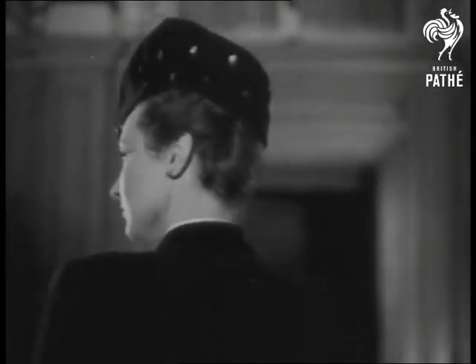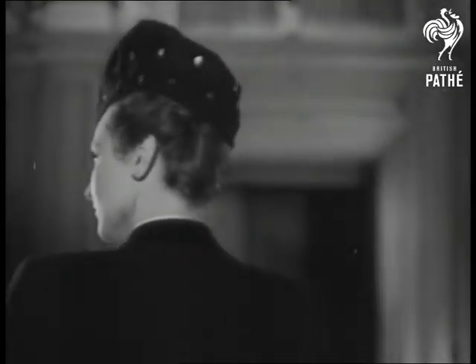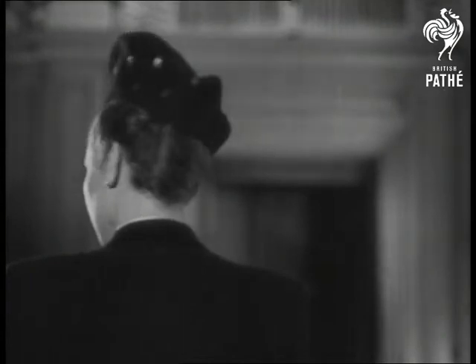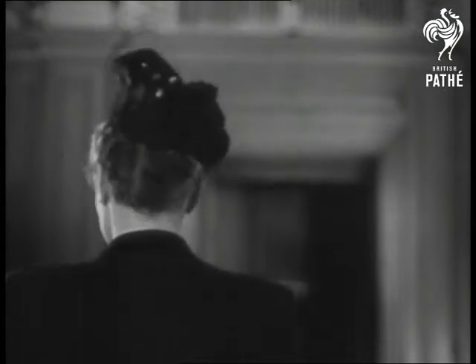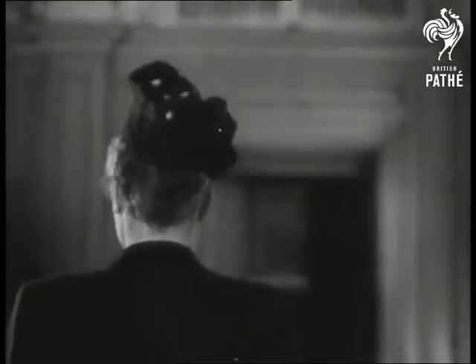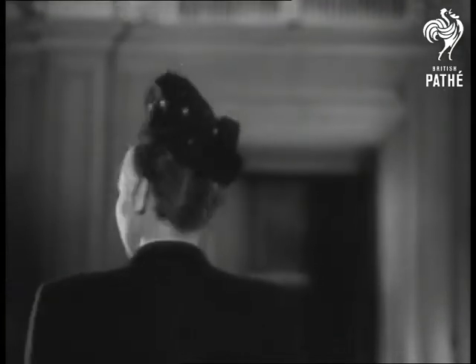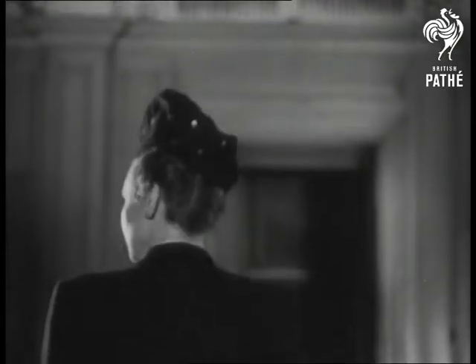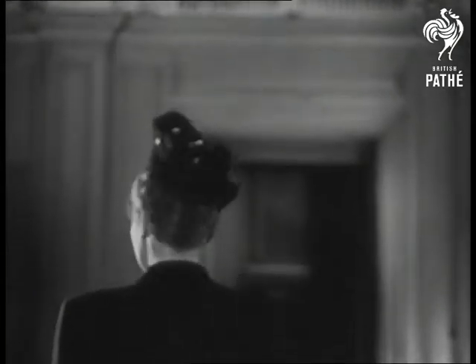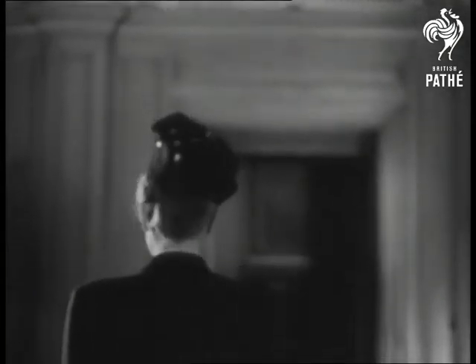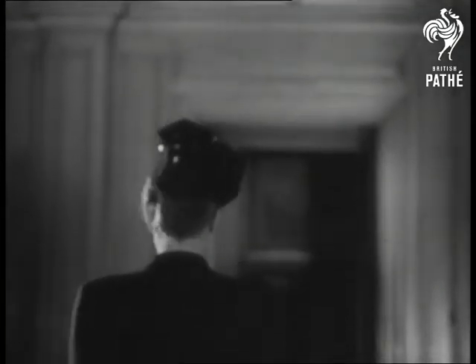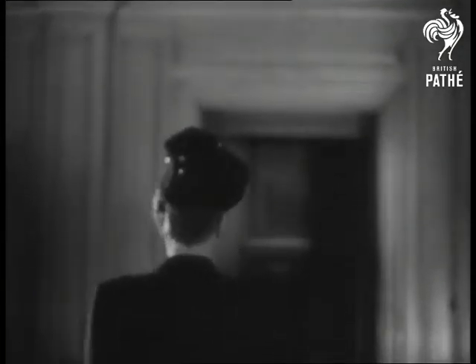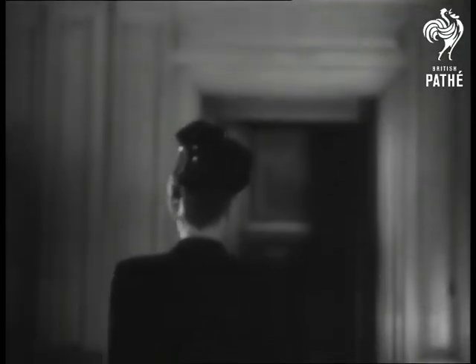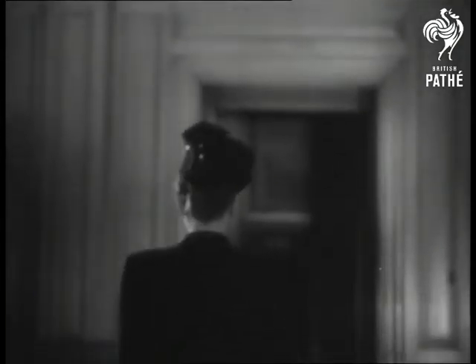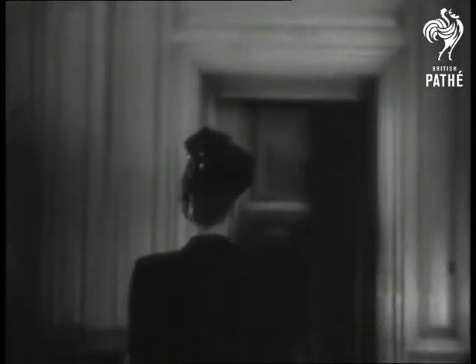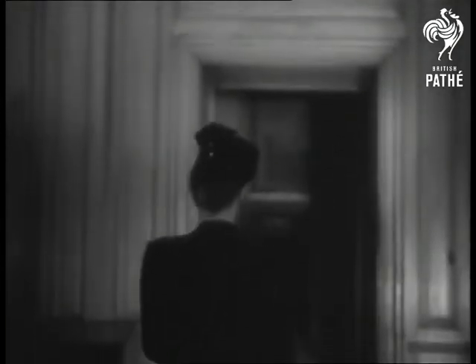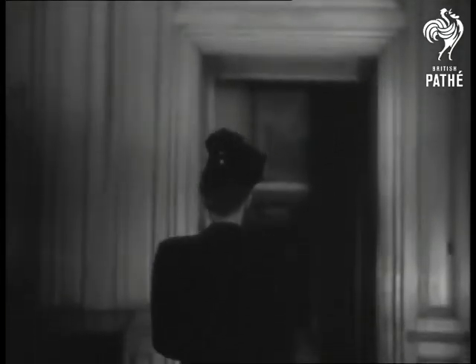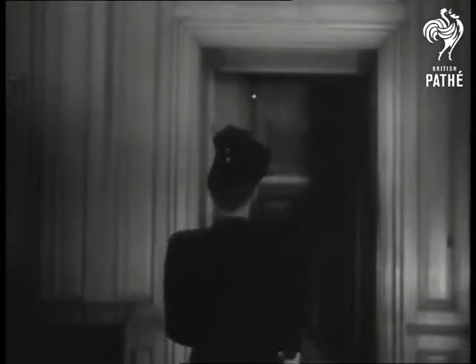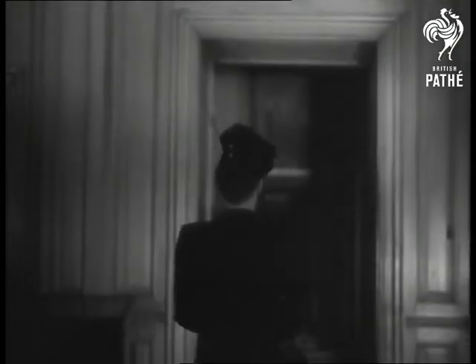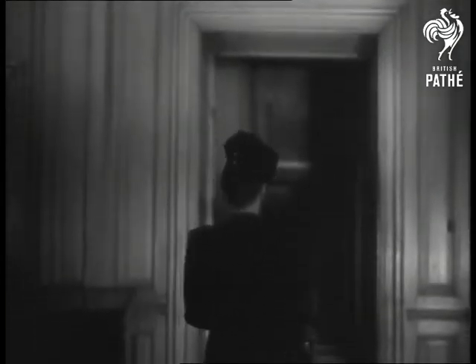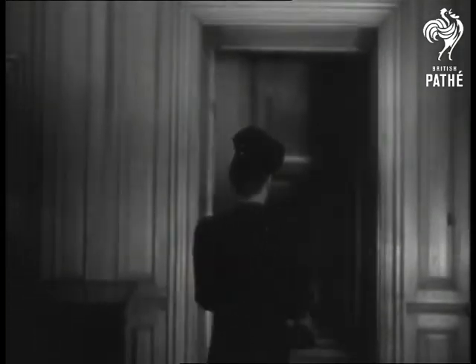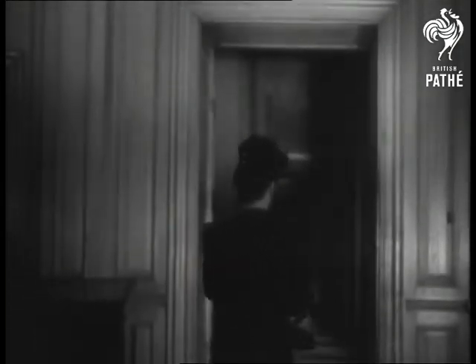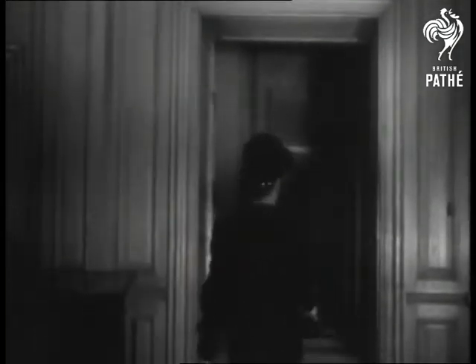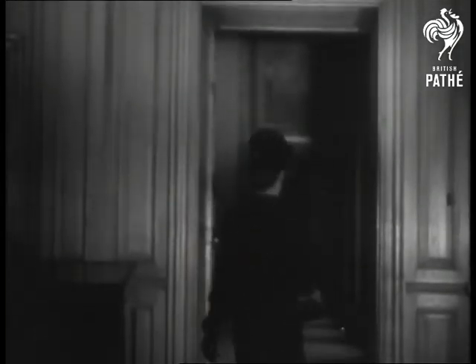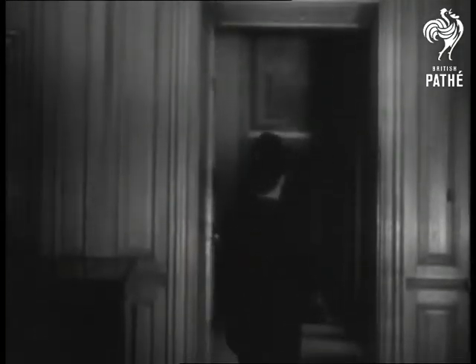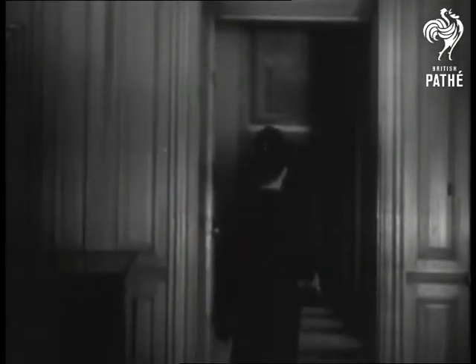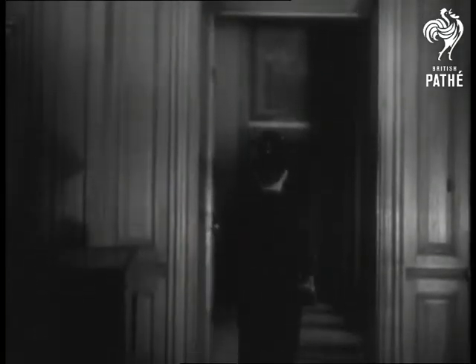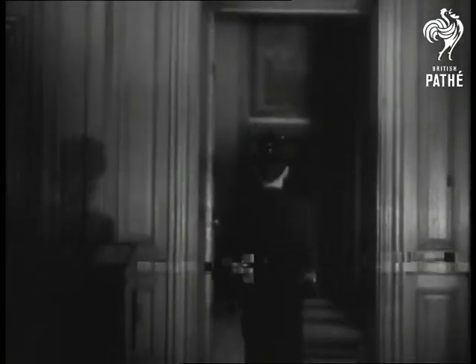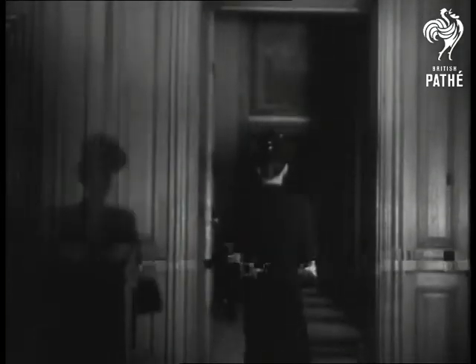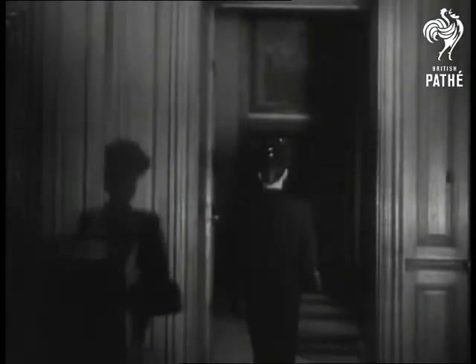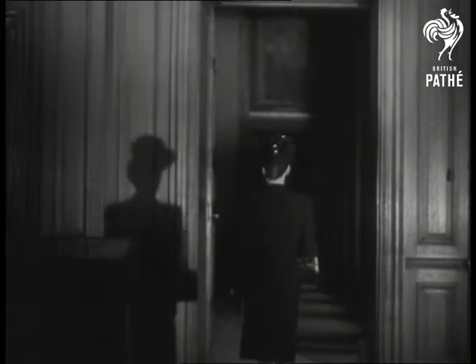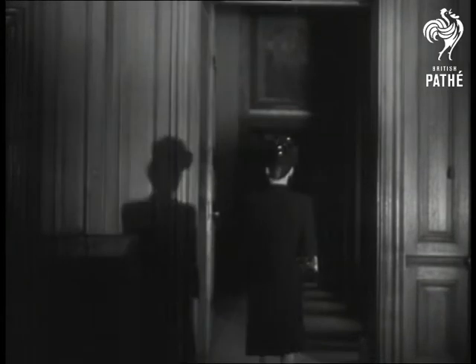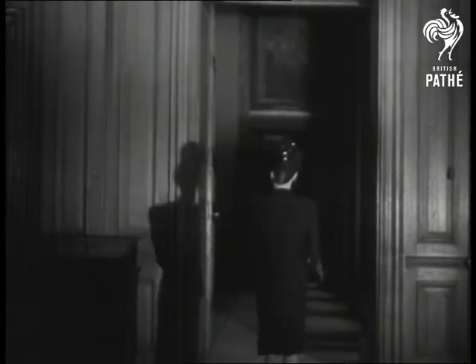Soon it'll be a compliment when you hear one woman say to another, "My dear, you look like something out of the Middle Ages."